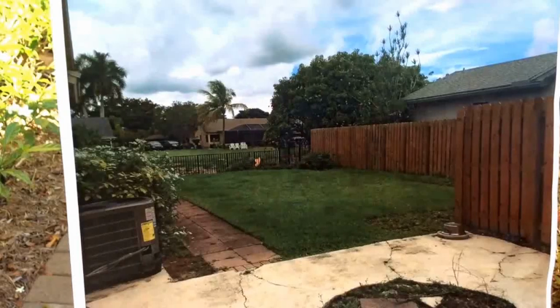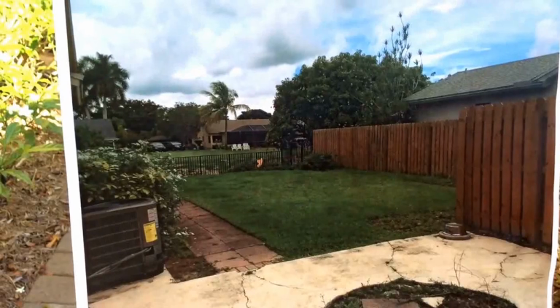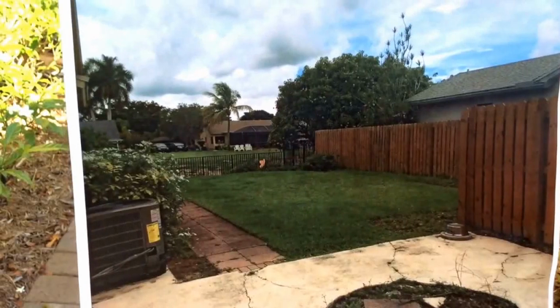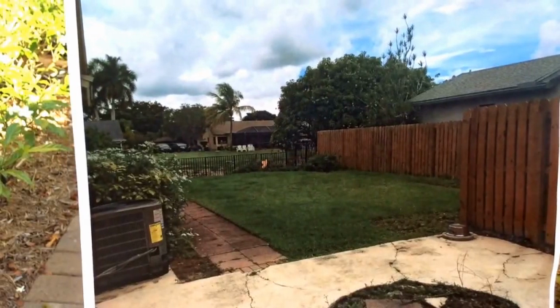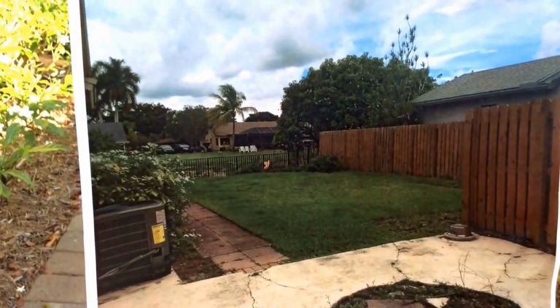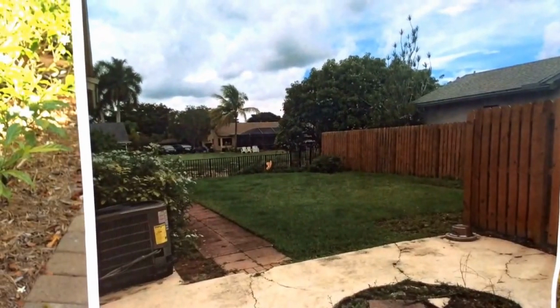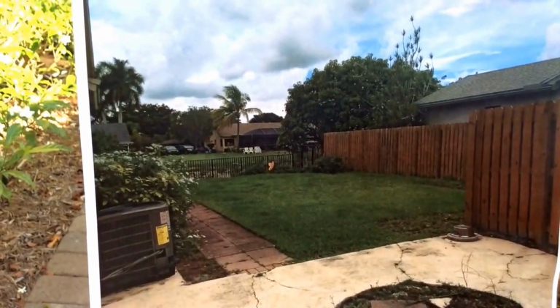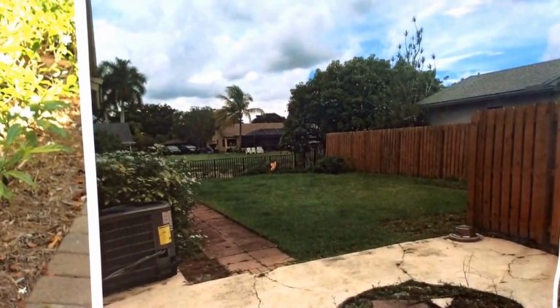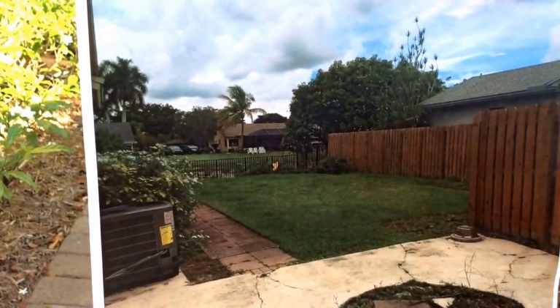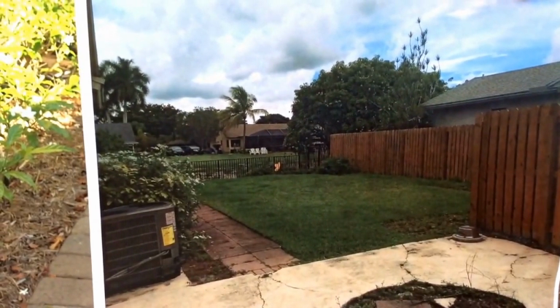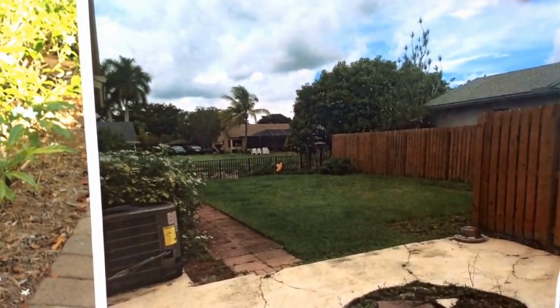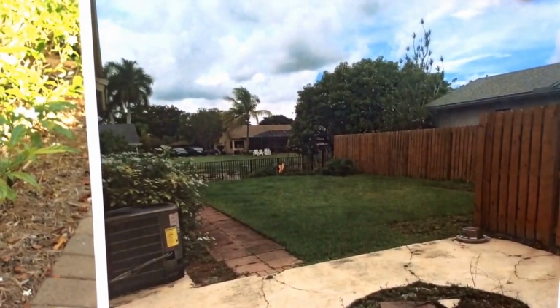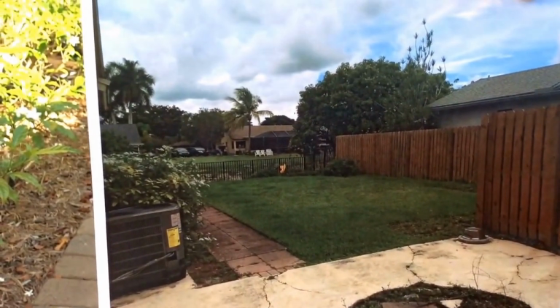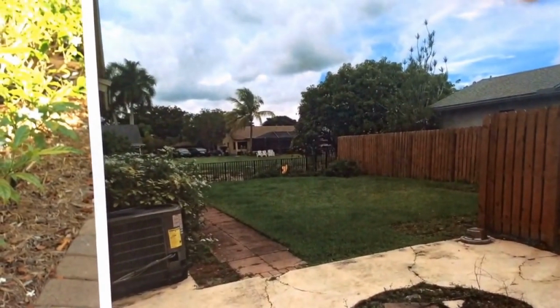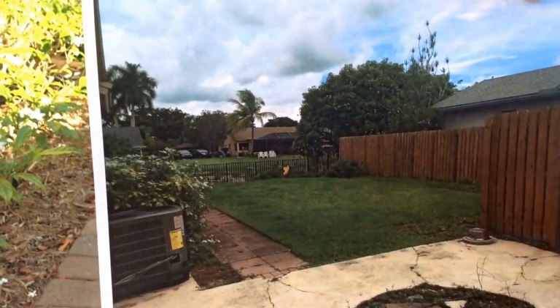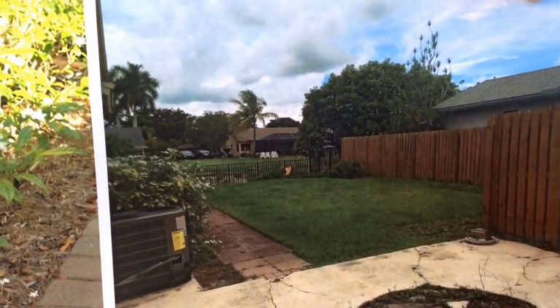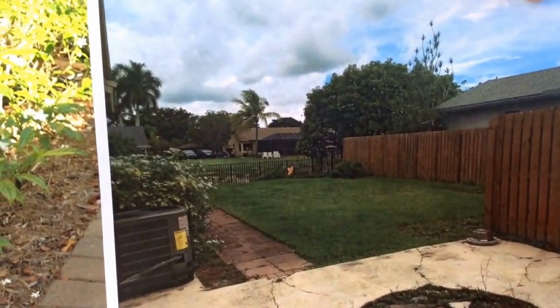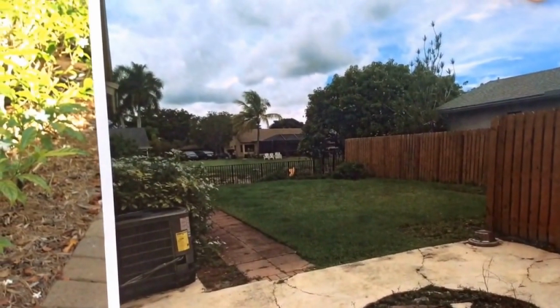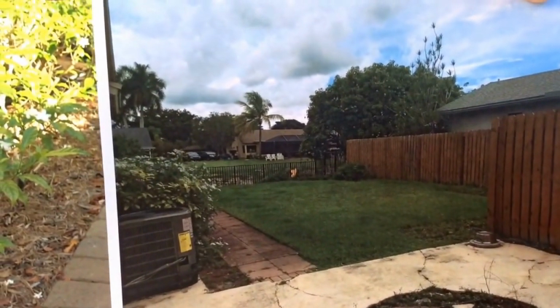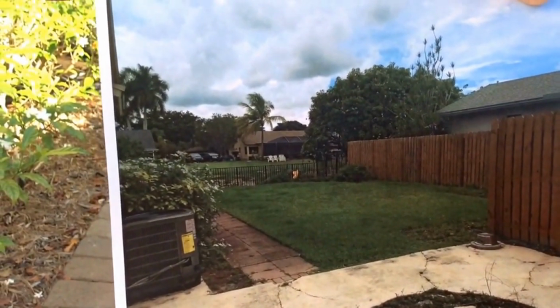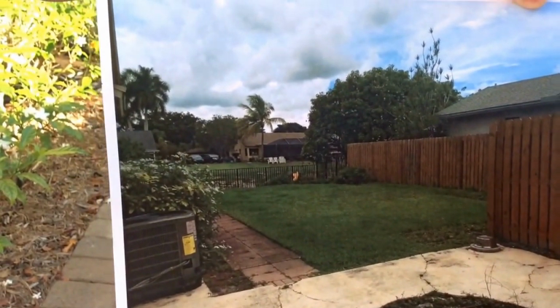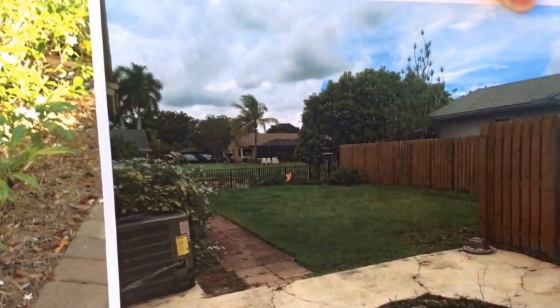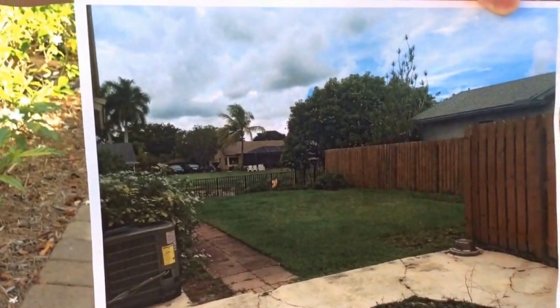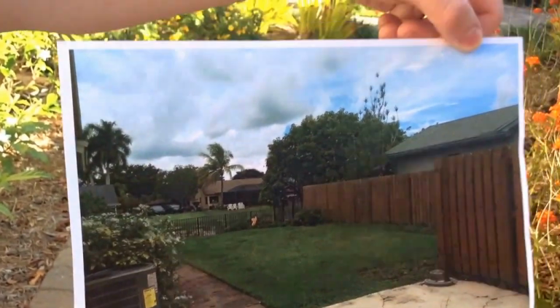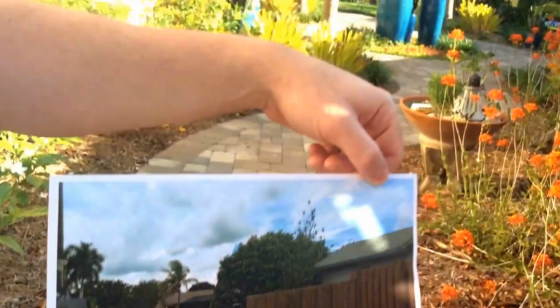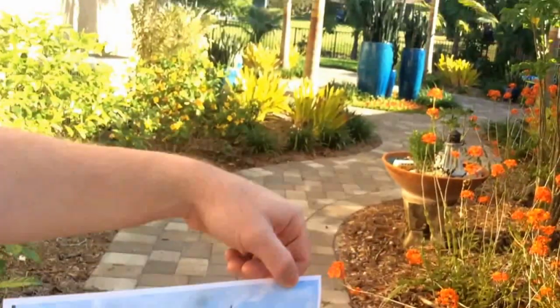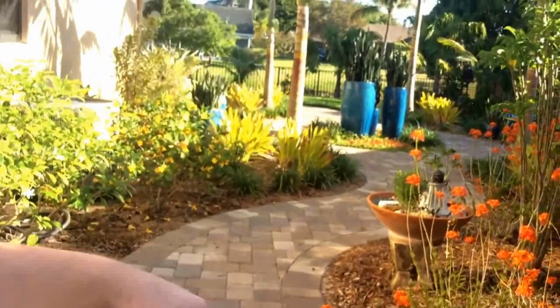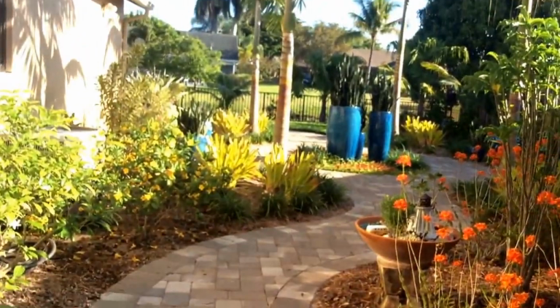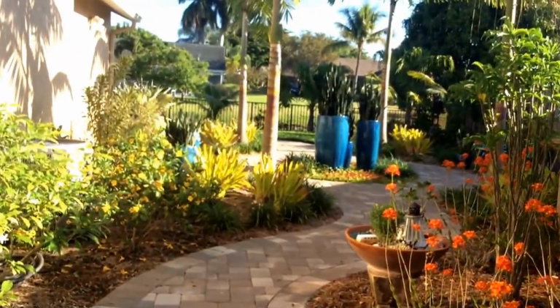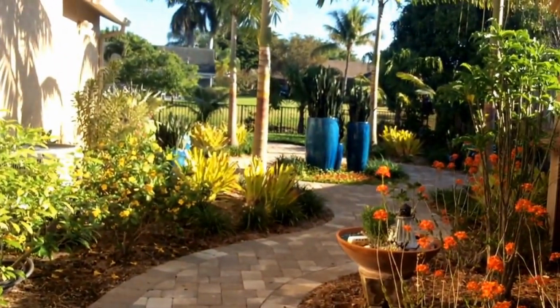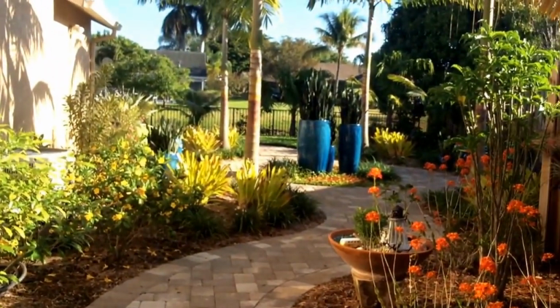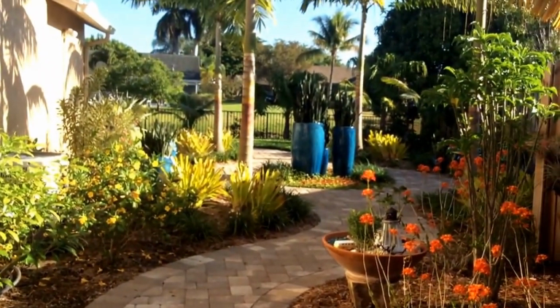Hi, Pamela Crawford. Stay with me as we transform this landscape from this to this.